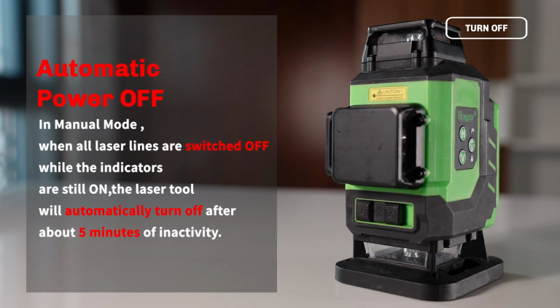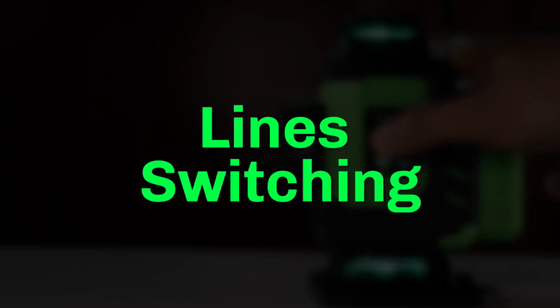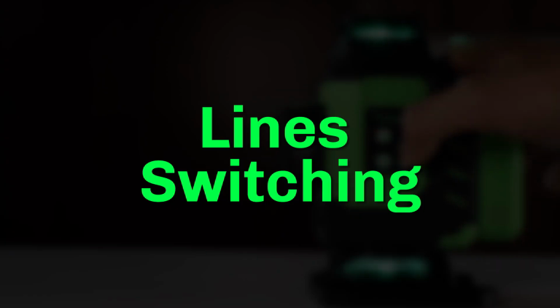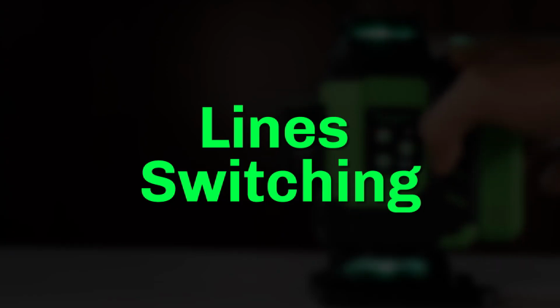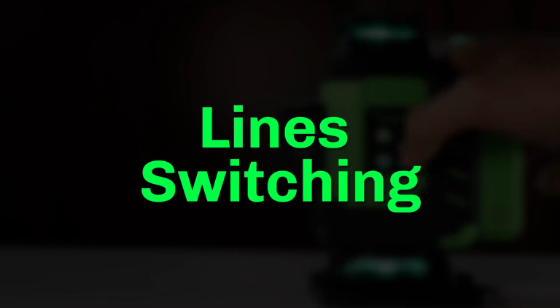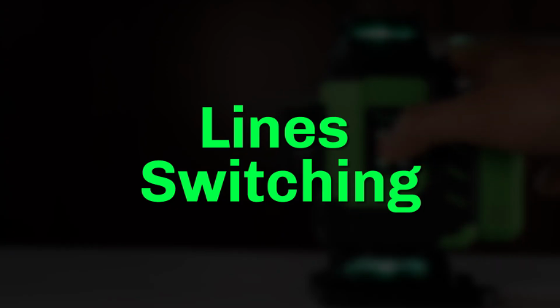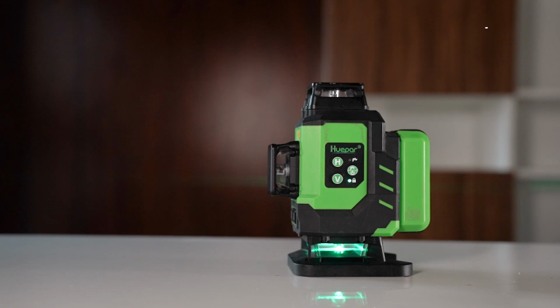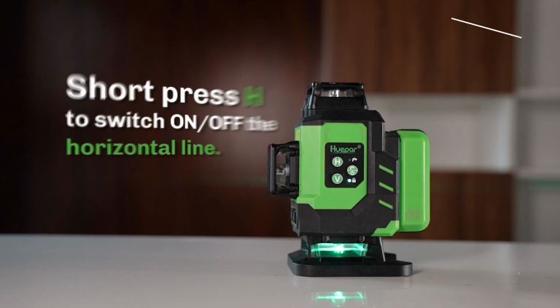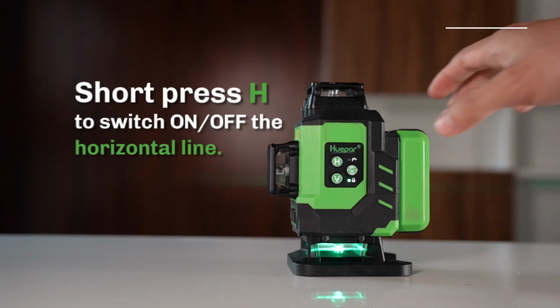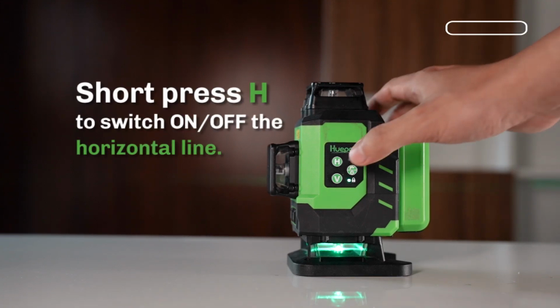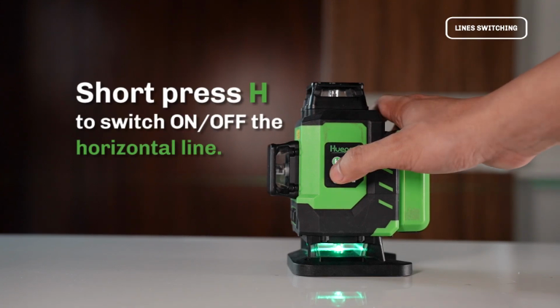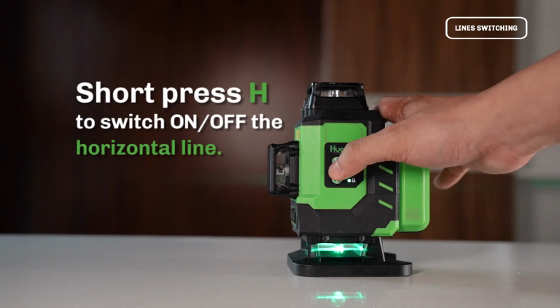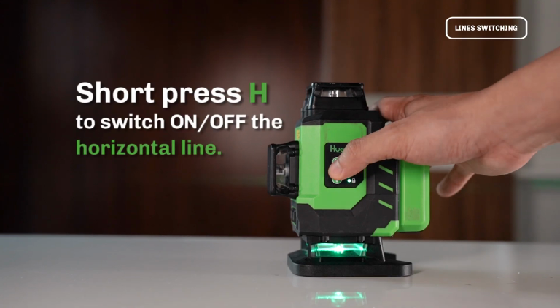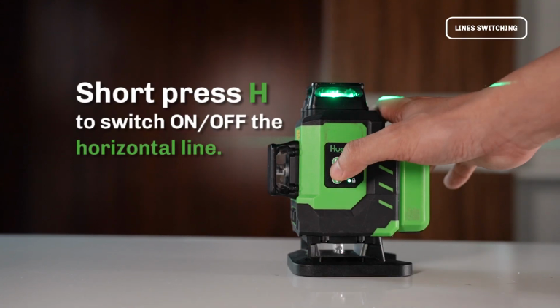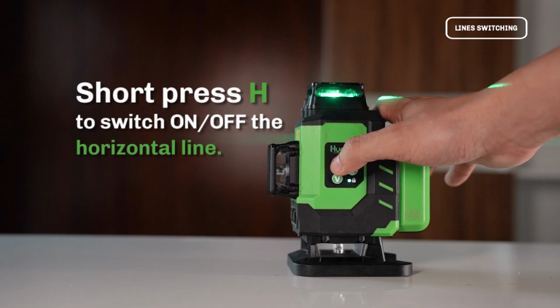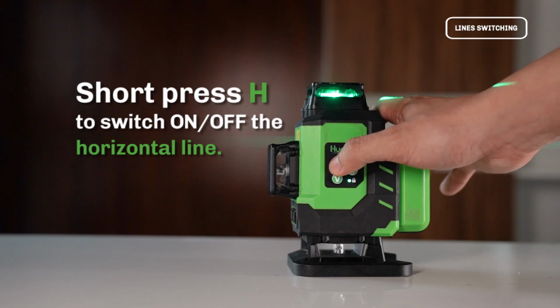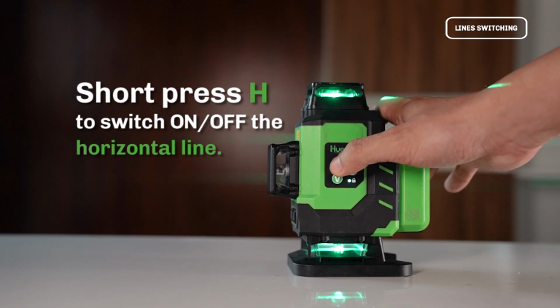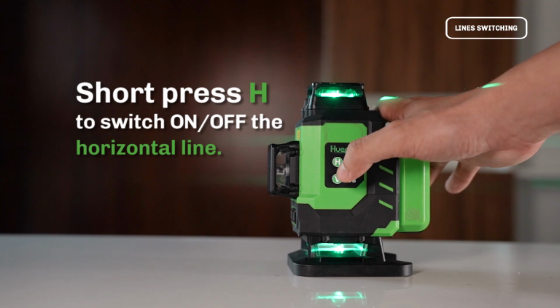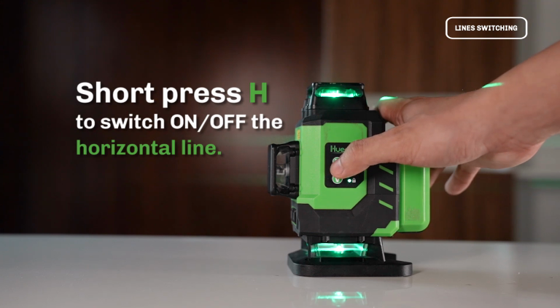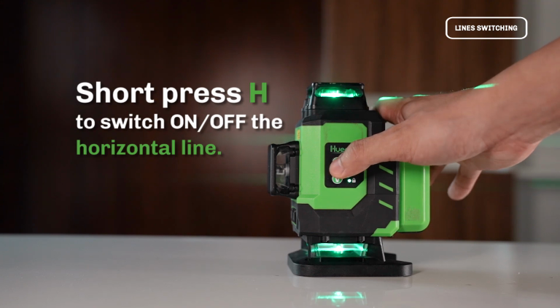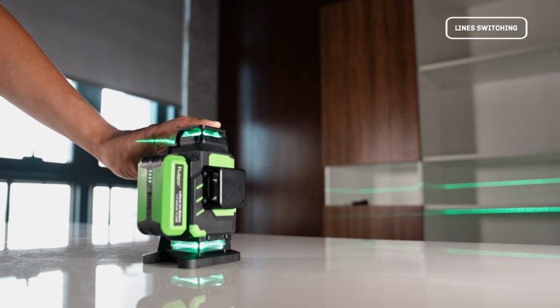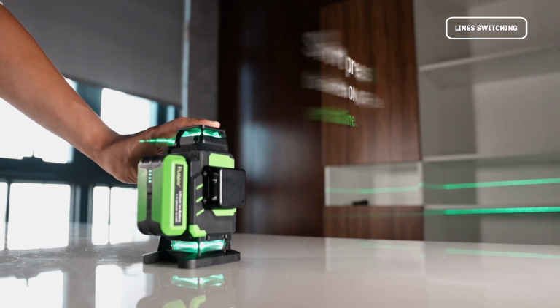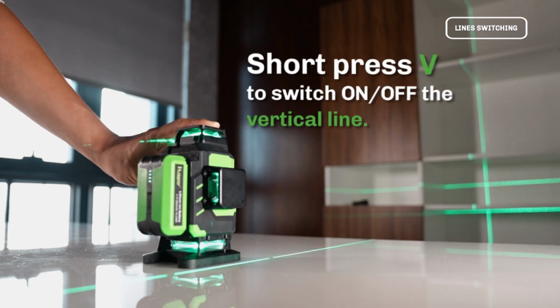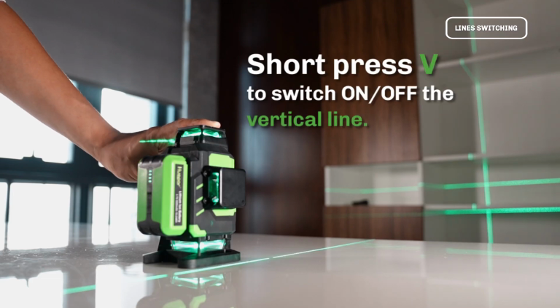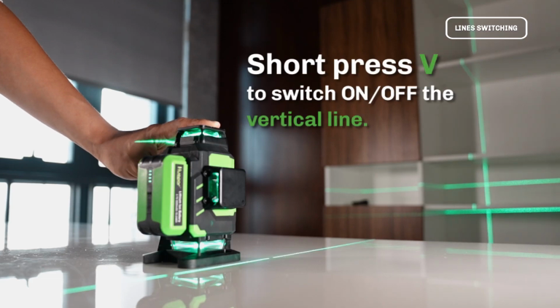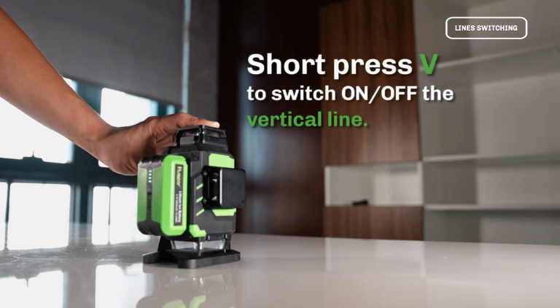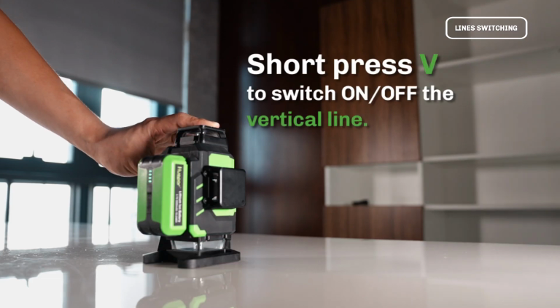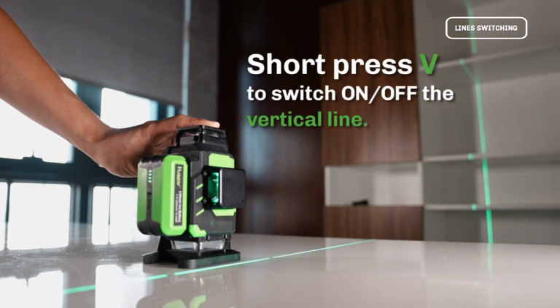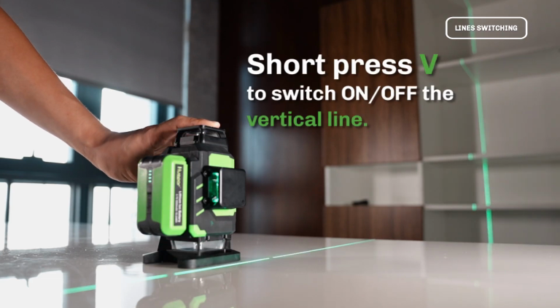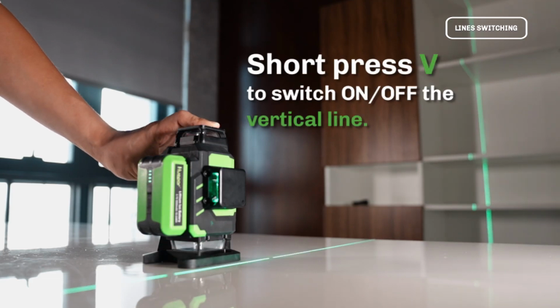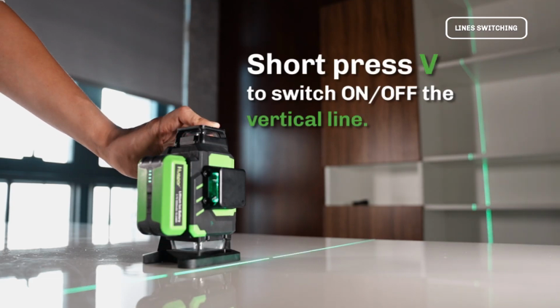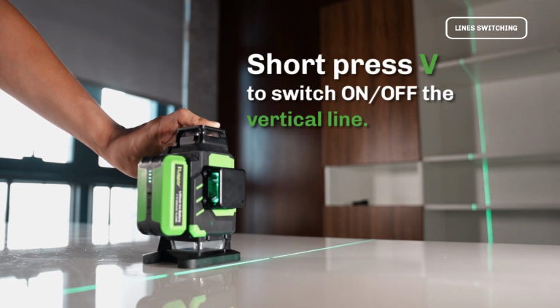Line Switching: Short press H to switch on or off the horizontal line. Short press D to switch on or off the vertical line.